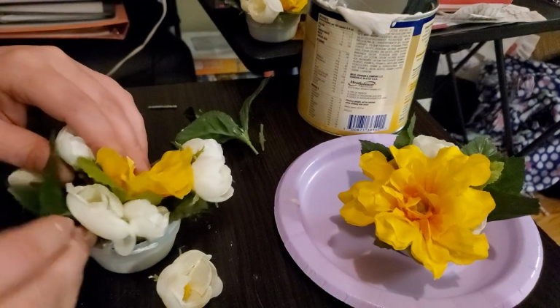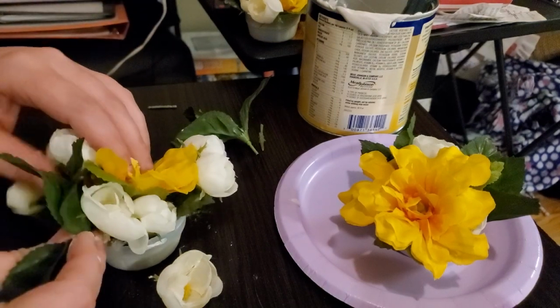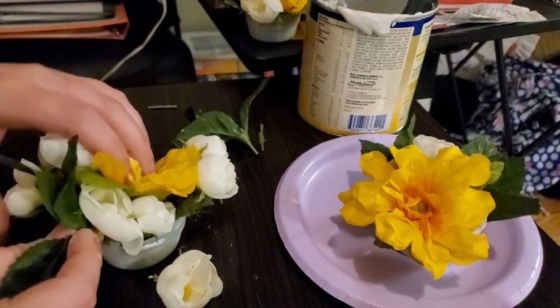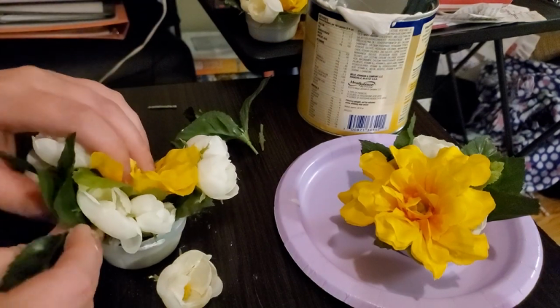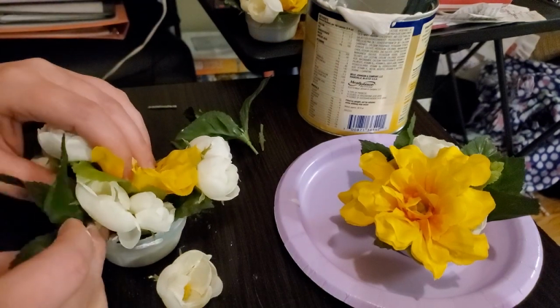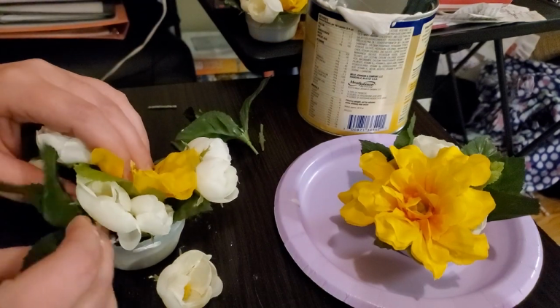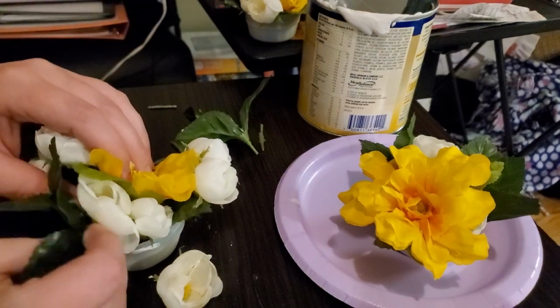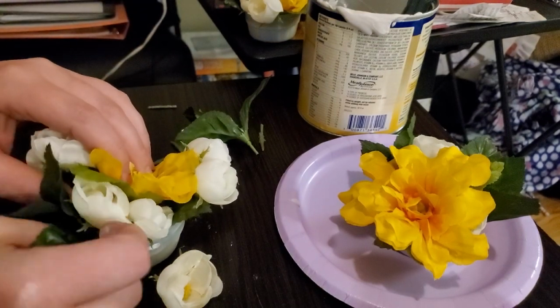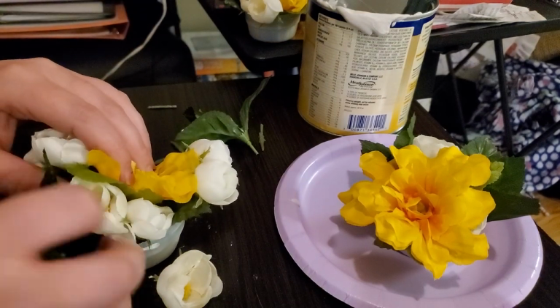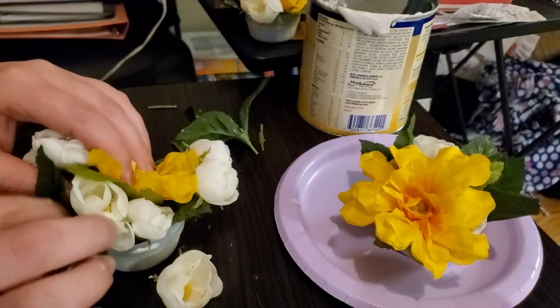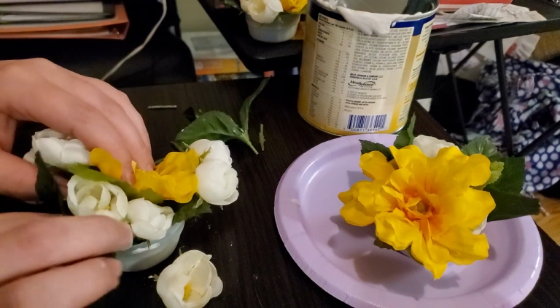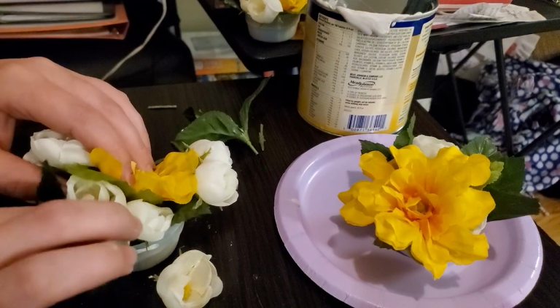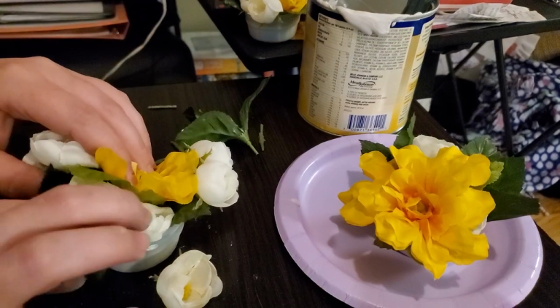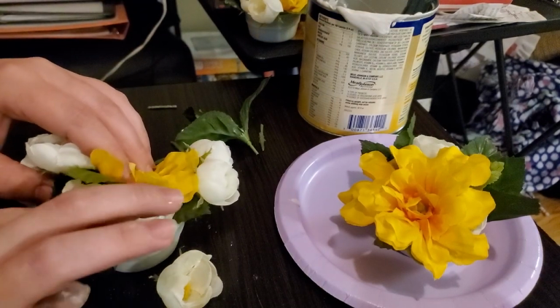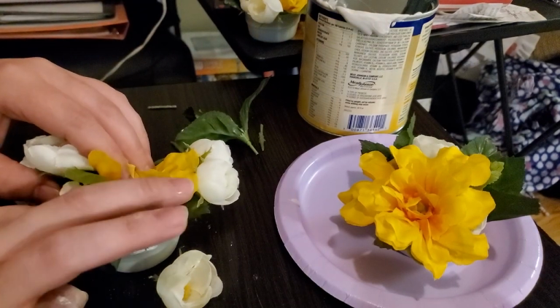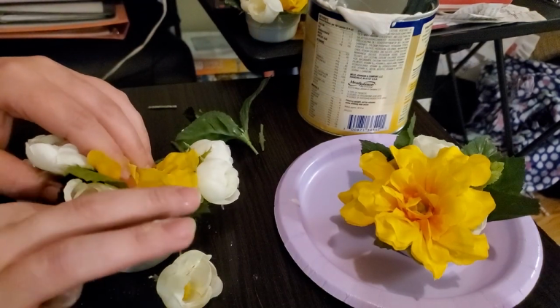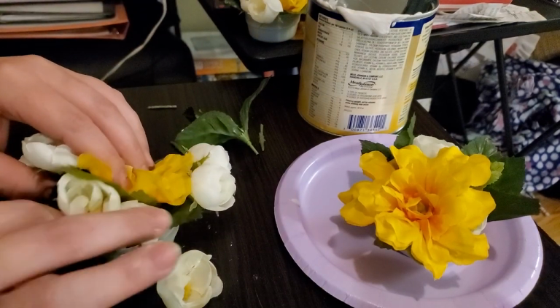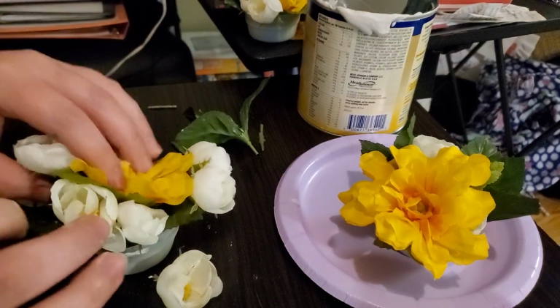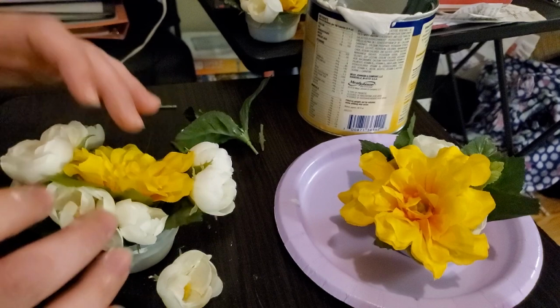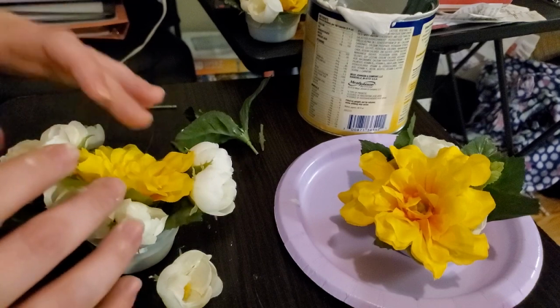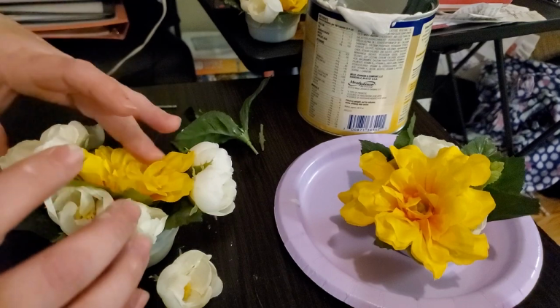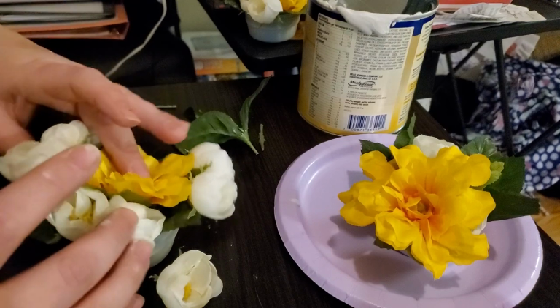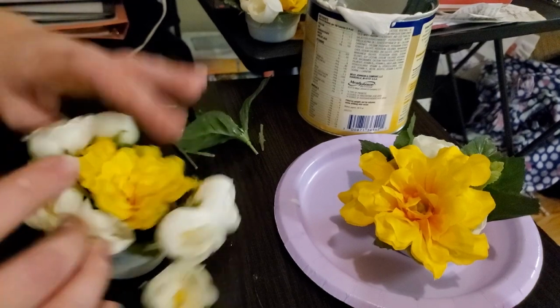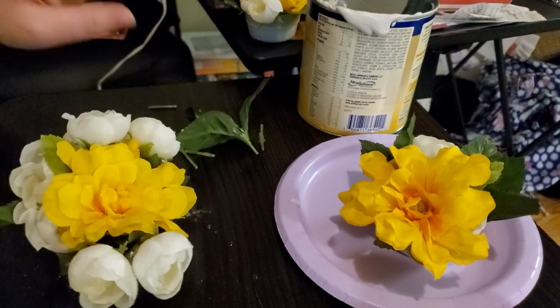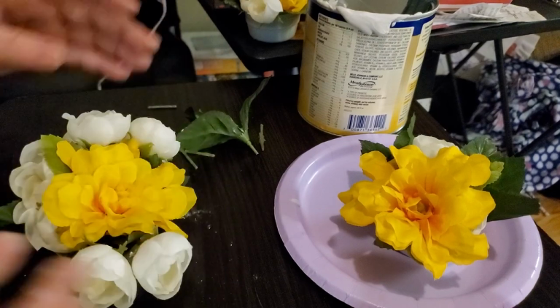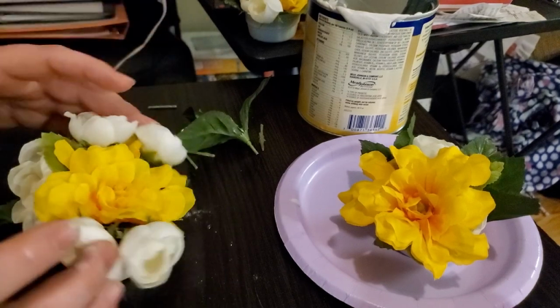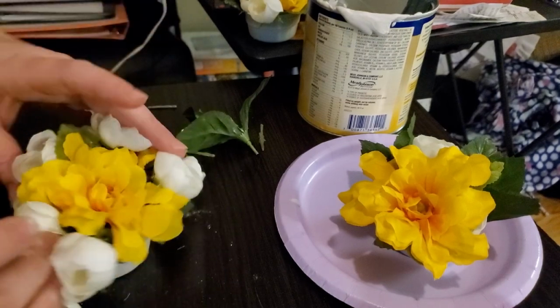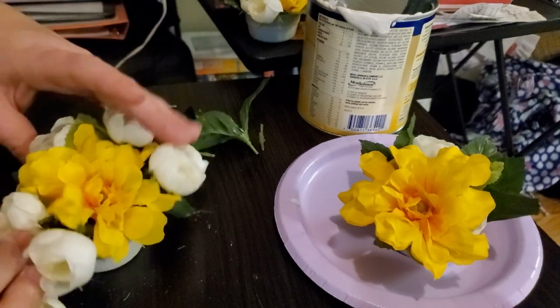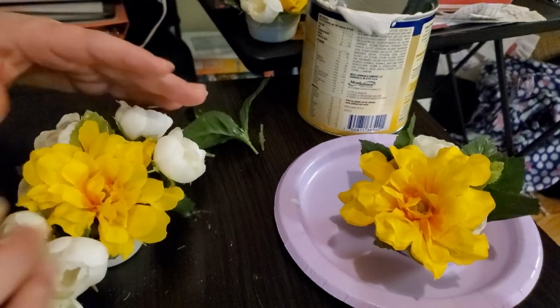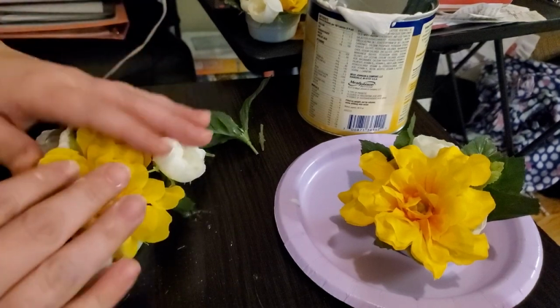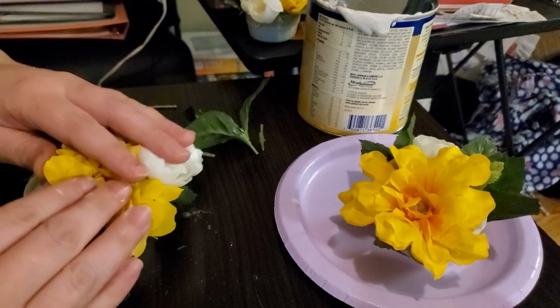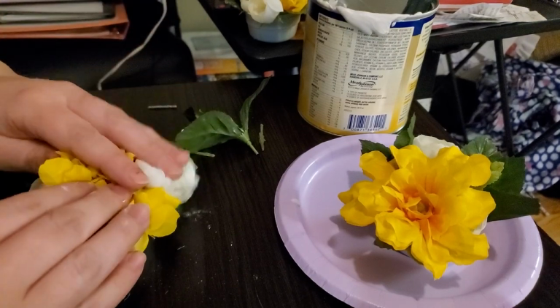Now we wait for everything to dry and harden. I decided to wait overnight just to make sure.